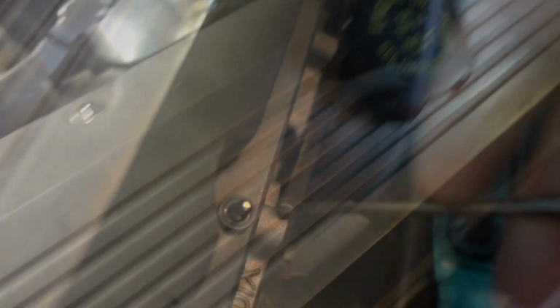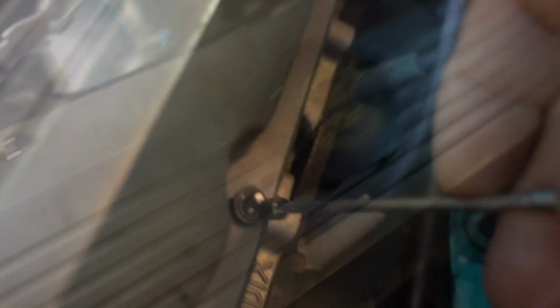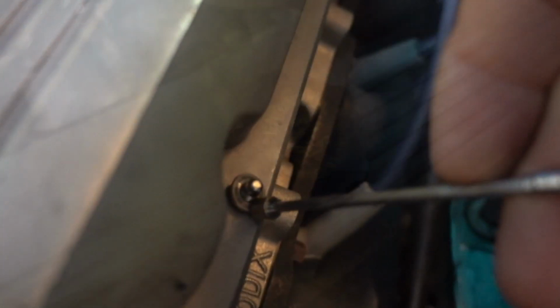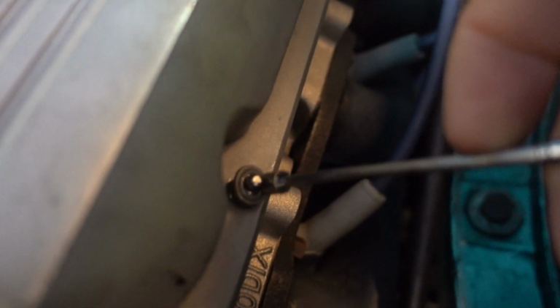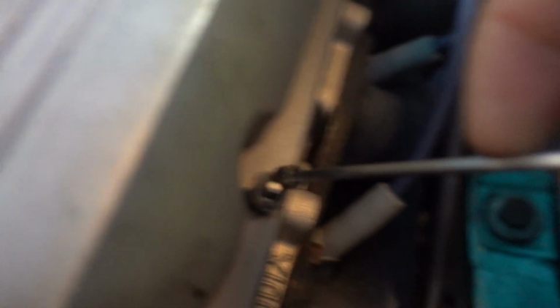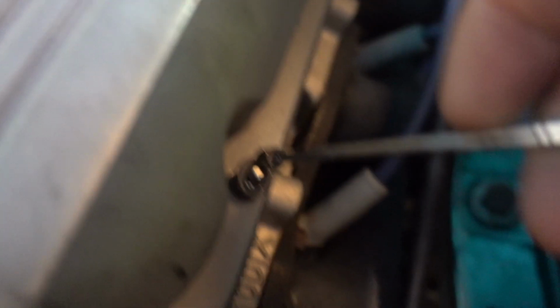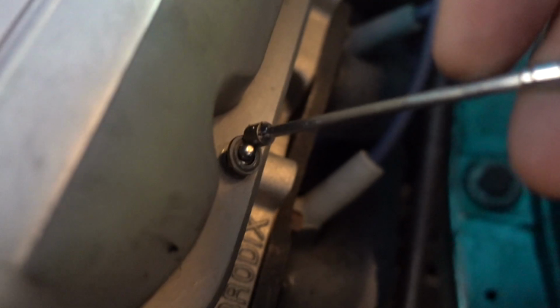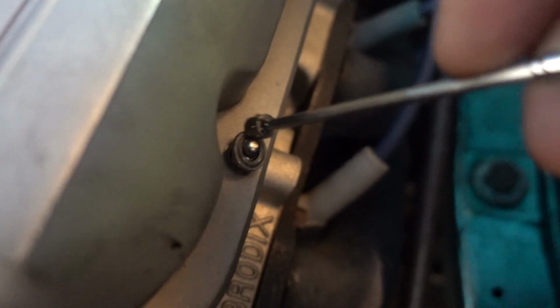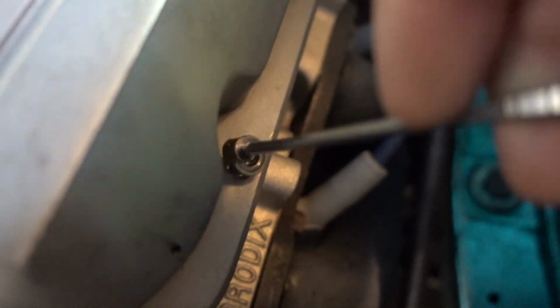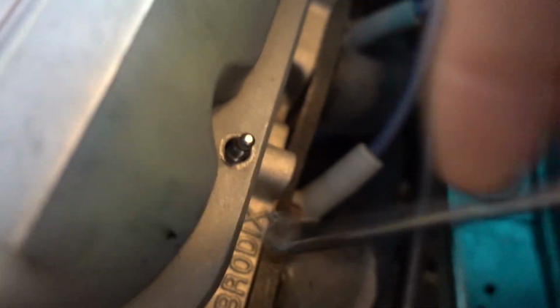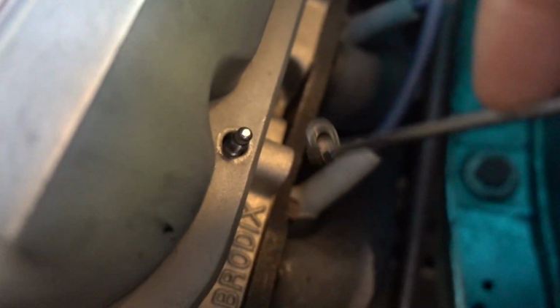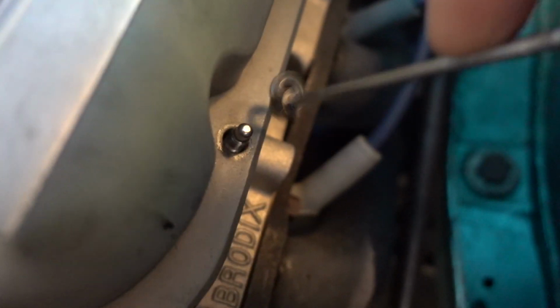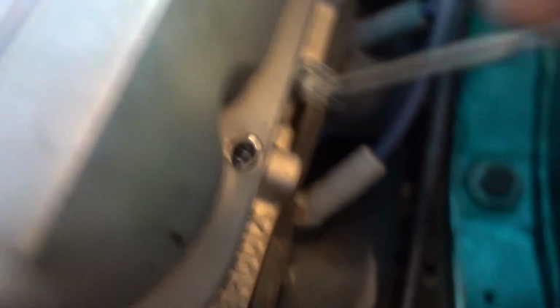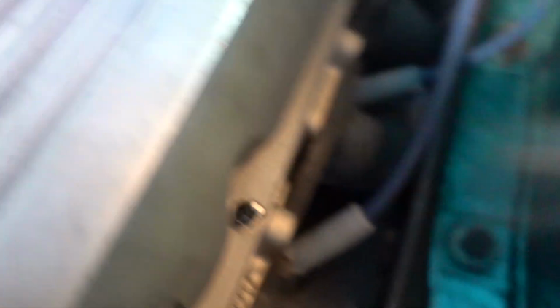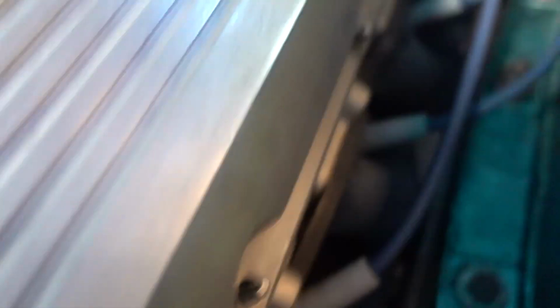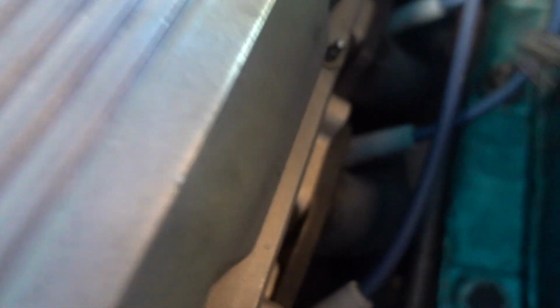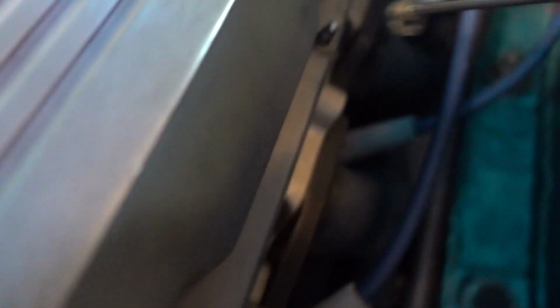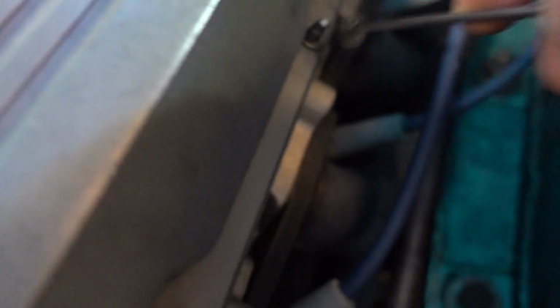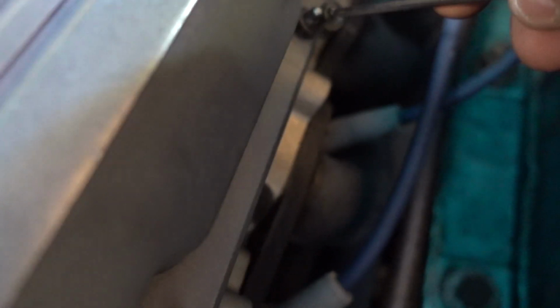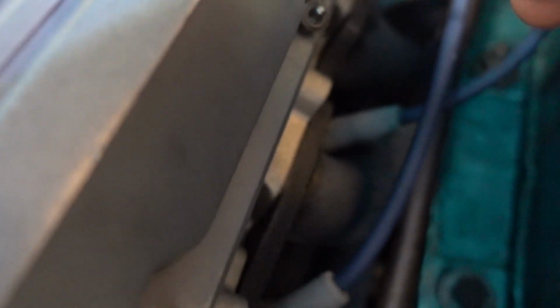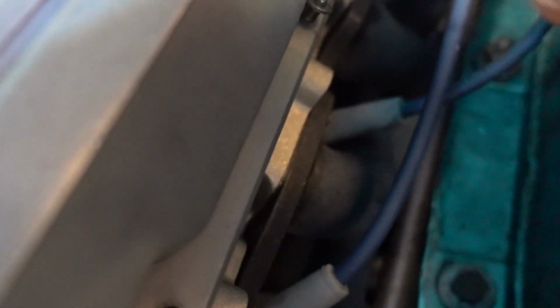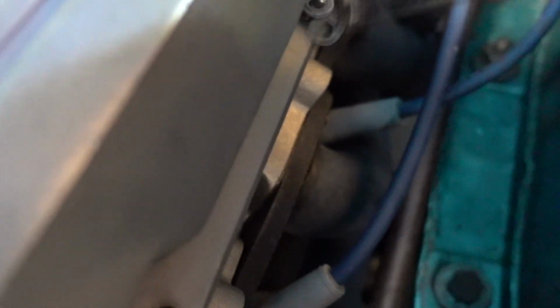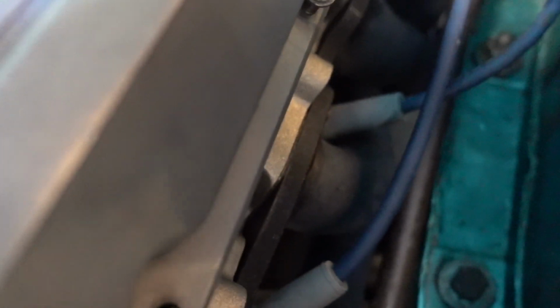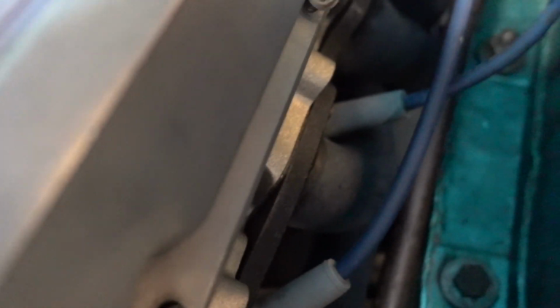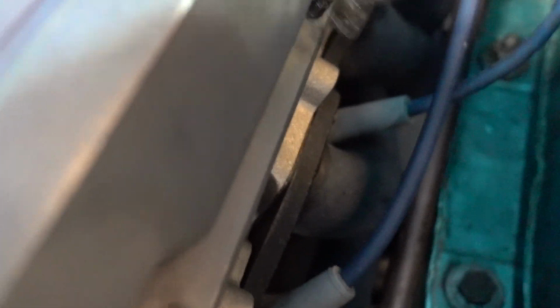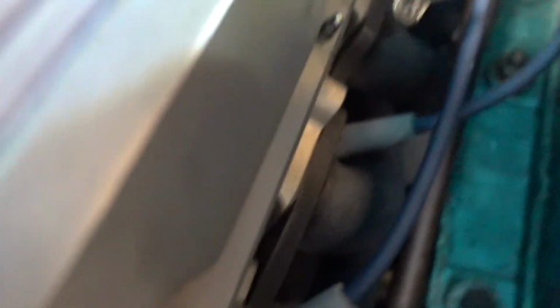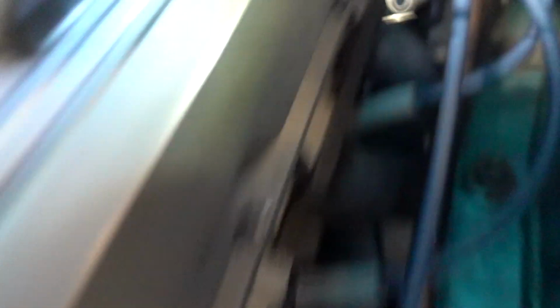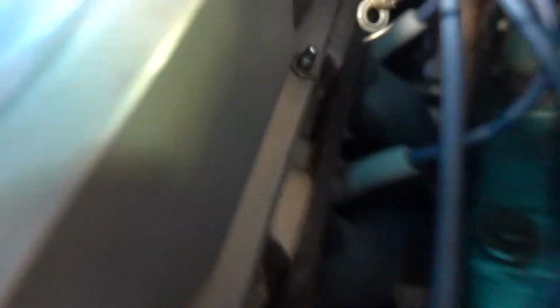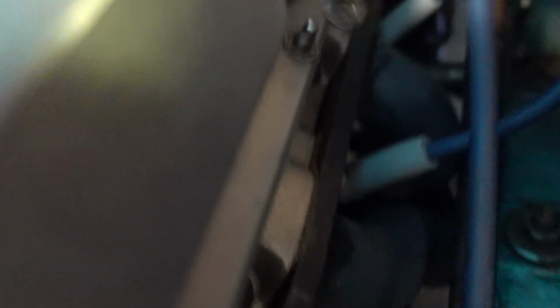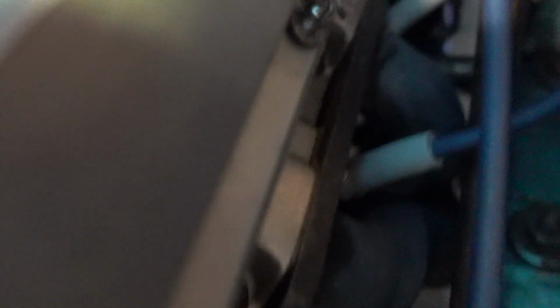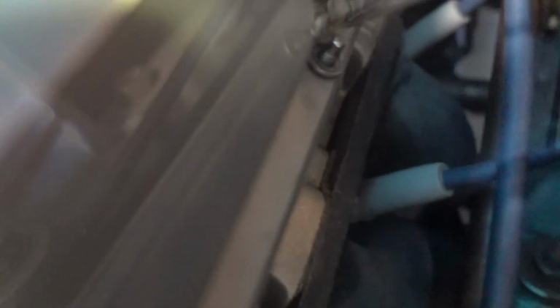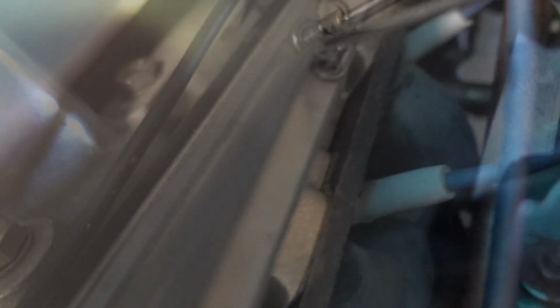Once I get the nuts off, I can just run around with the magnet and grab the washers.